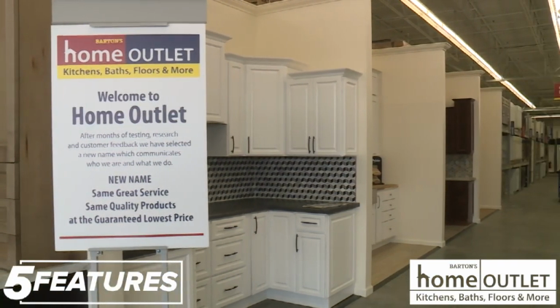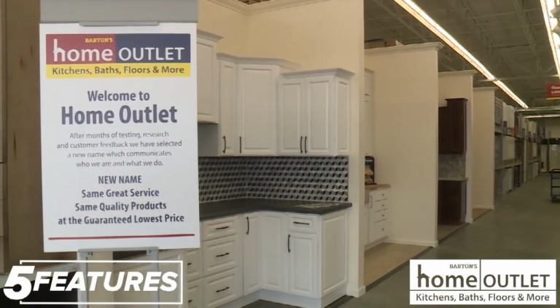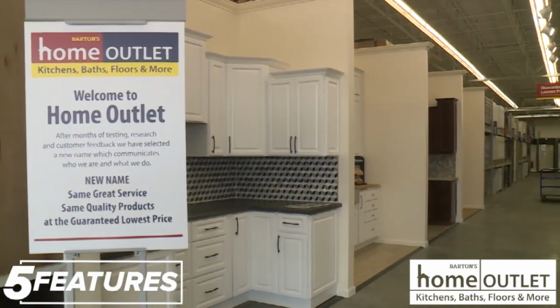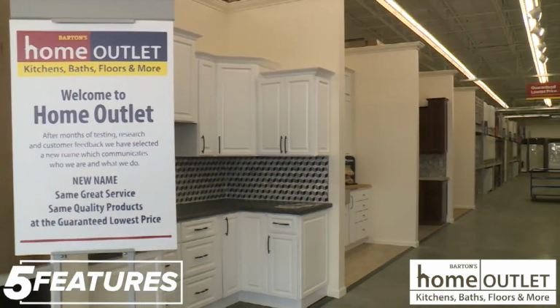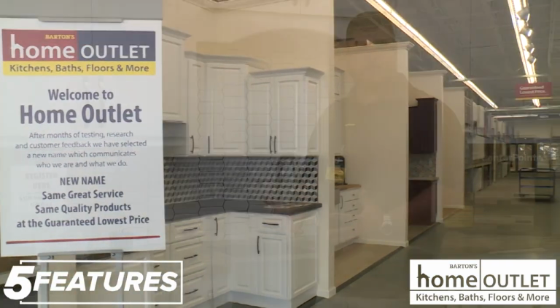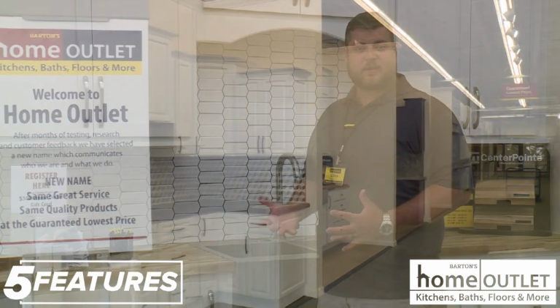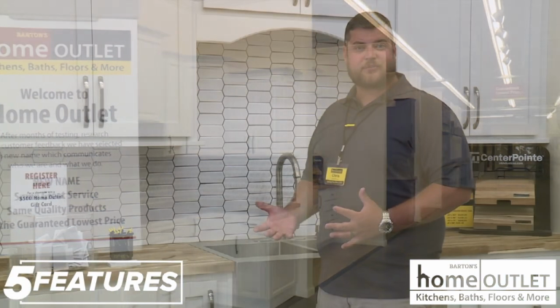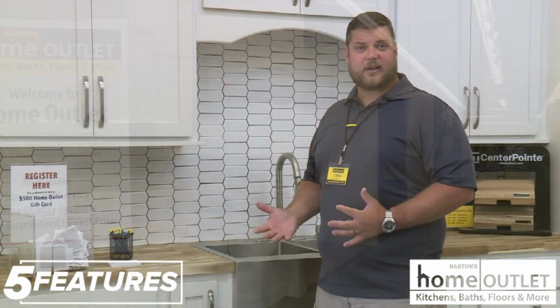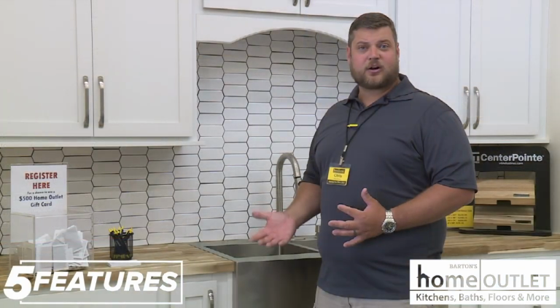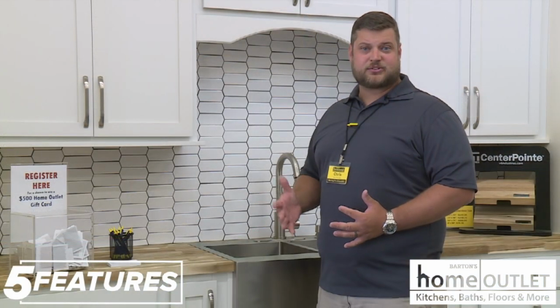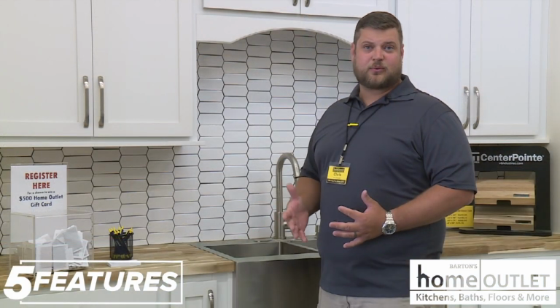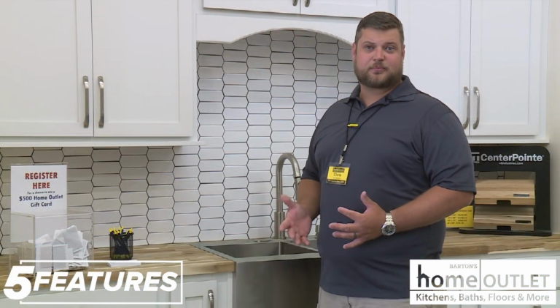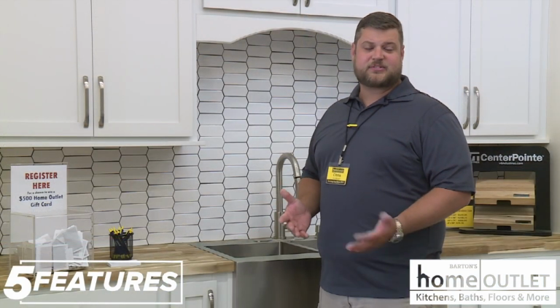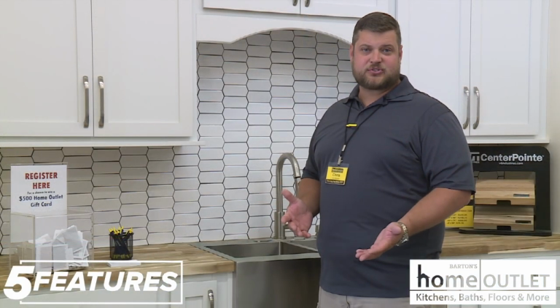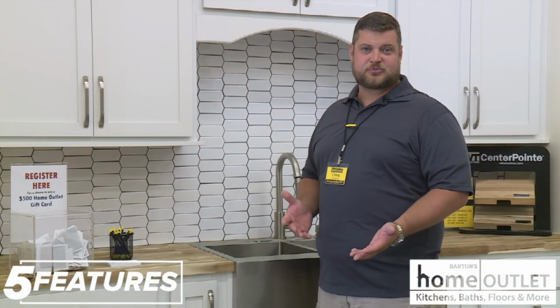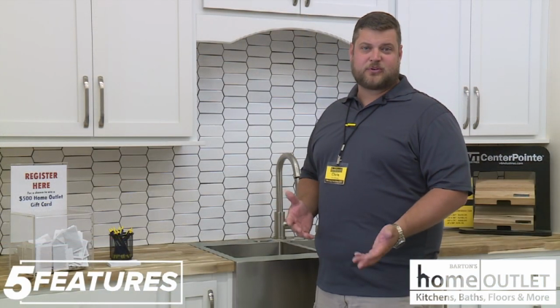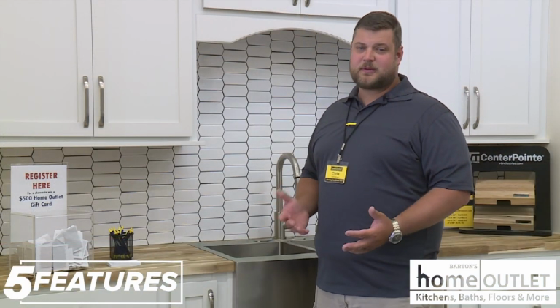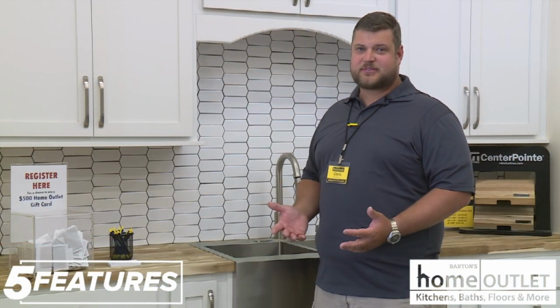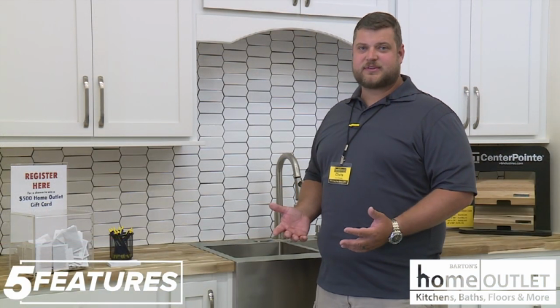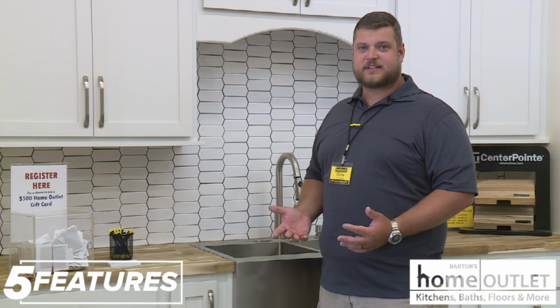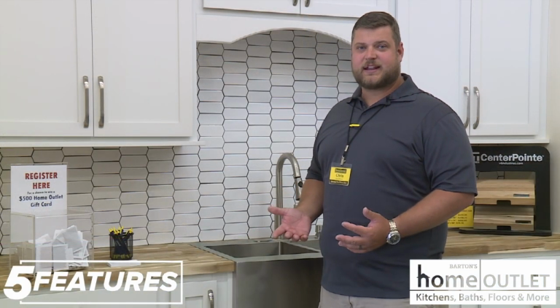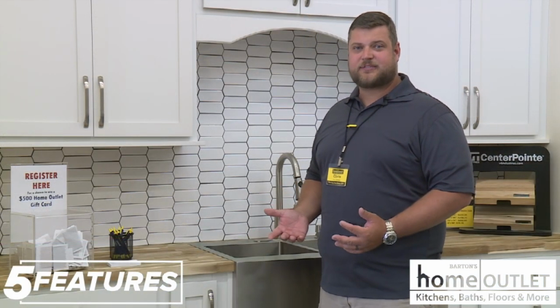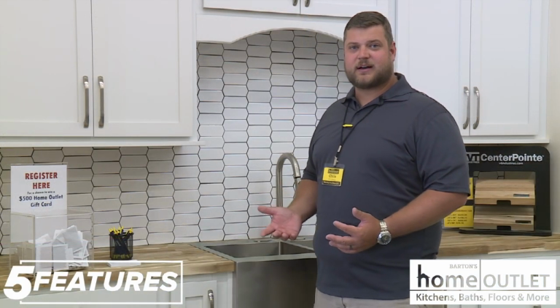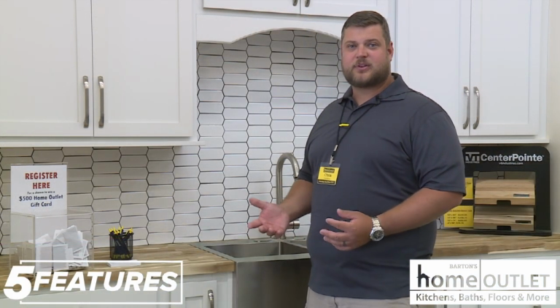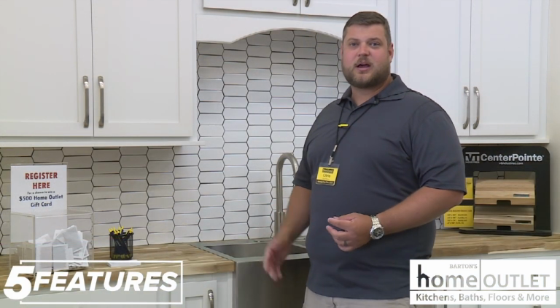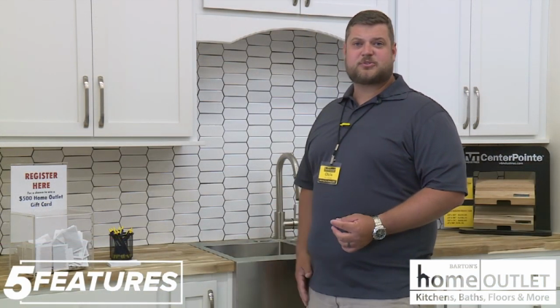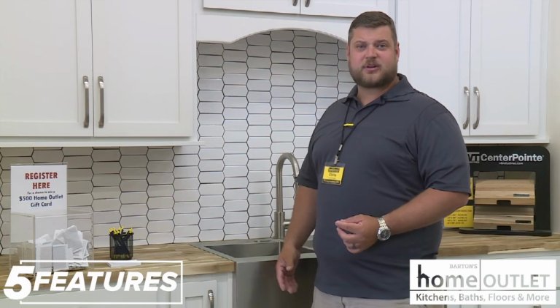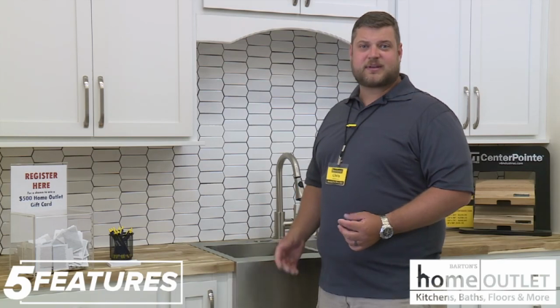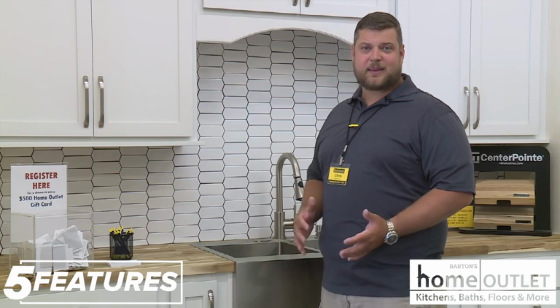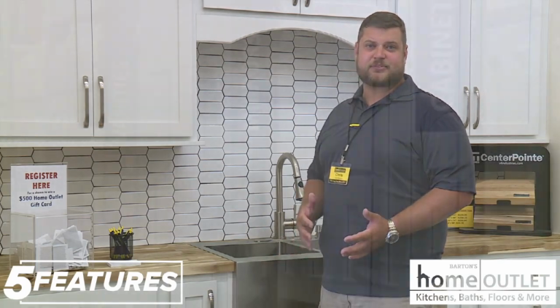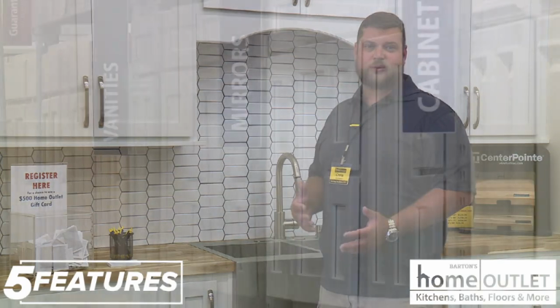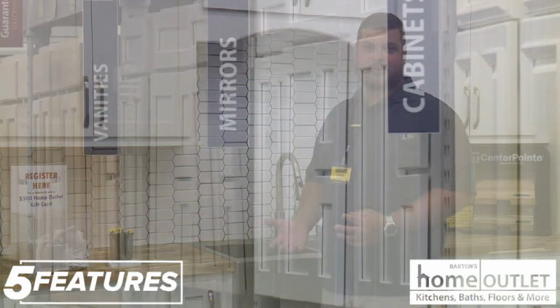Here at Home Outlet we are an employee-owned company and we're actually locally here out of Arkansas. We're based out of Jonesboro. We've been in business since 1885. We specialize in cabinets and flooring.